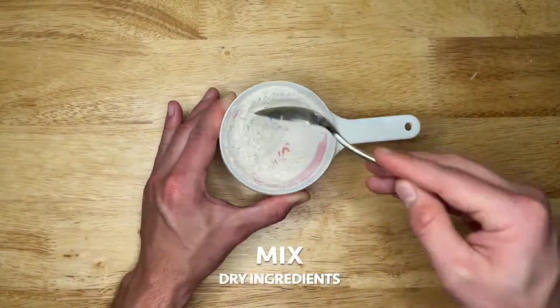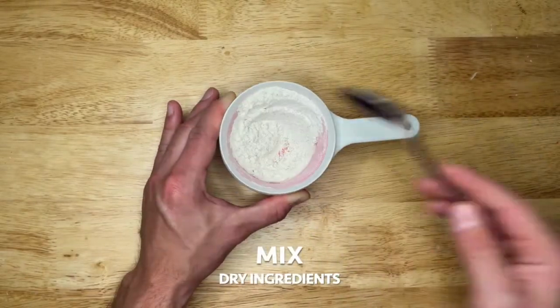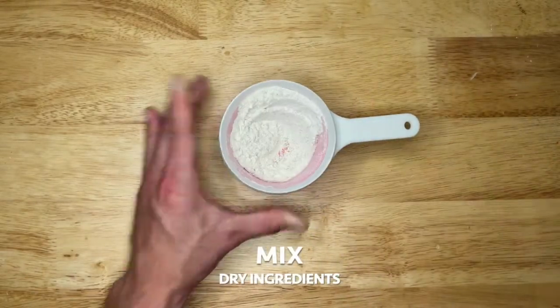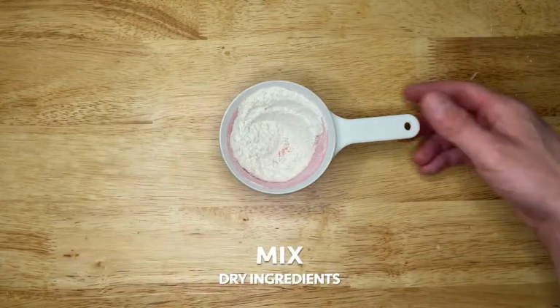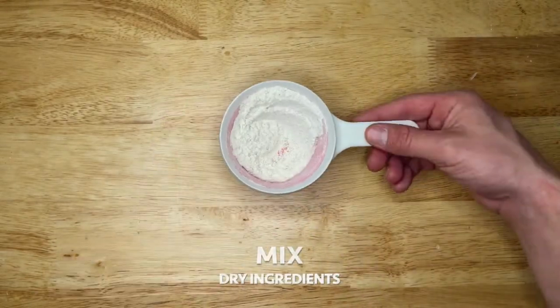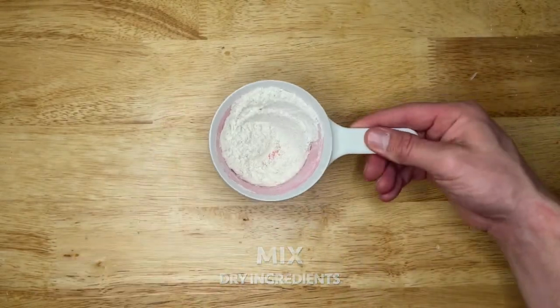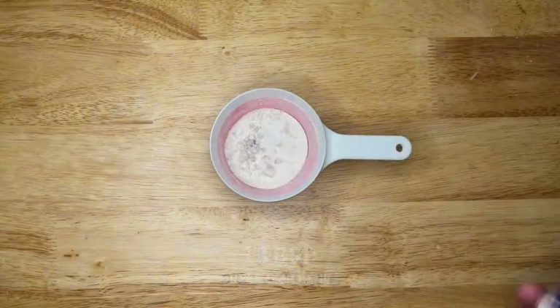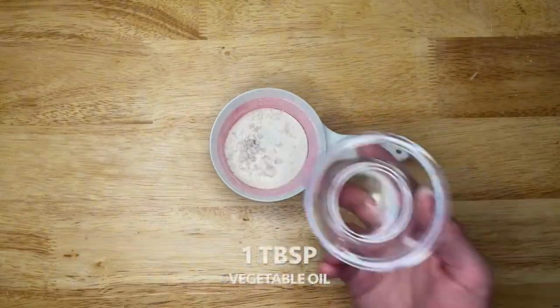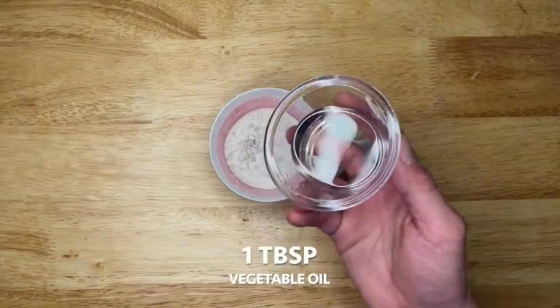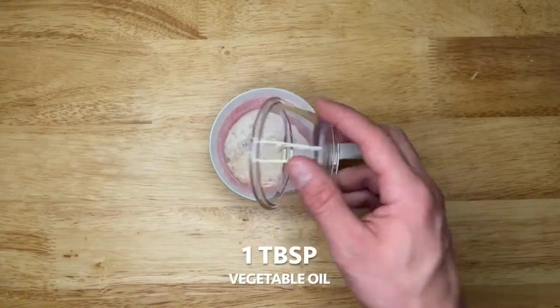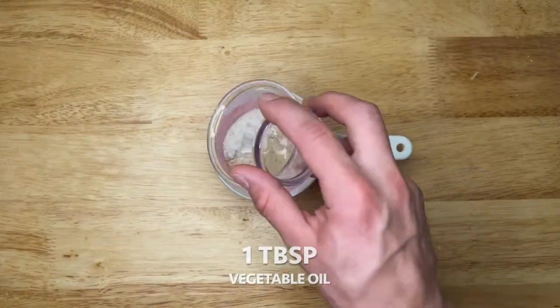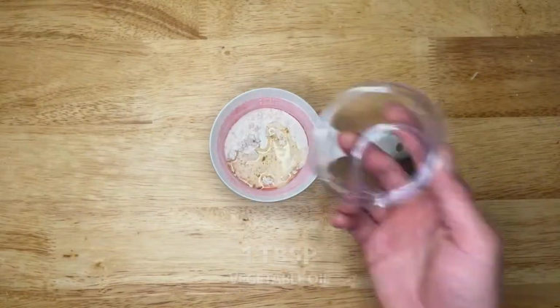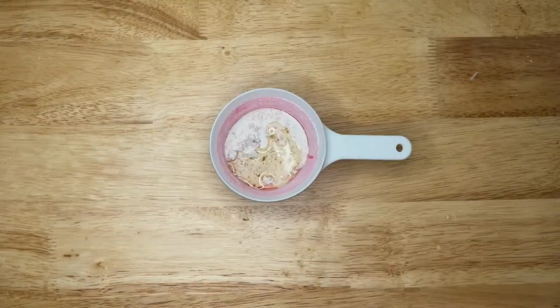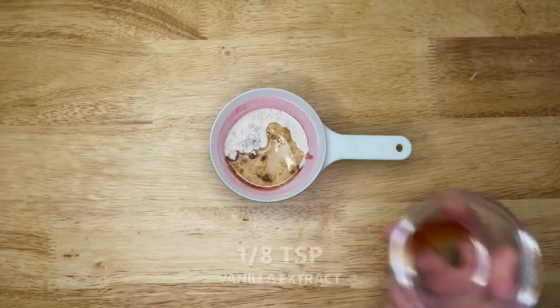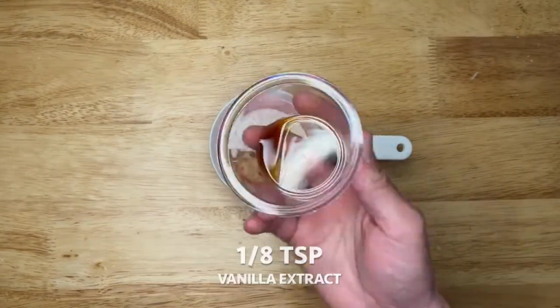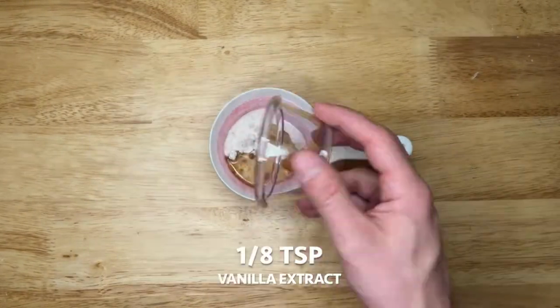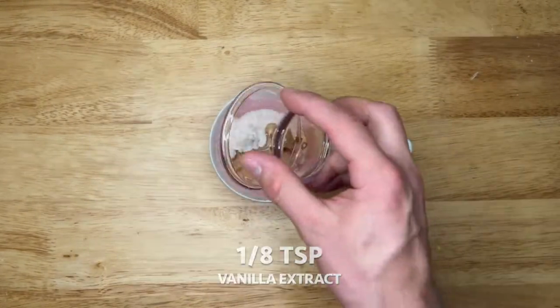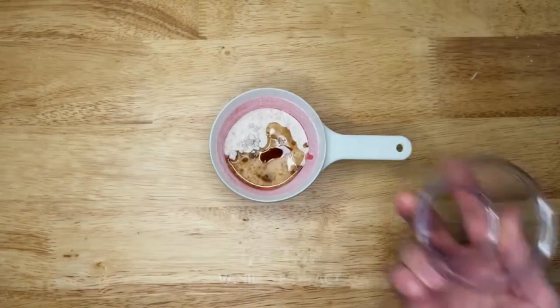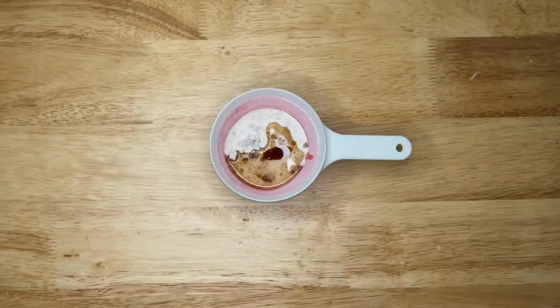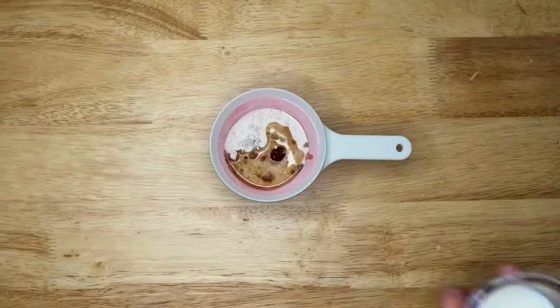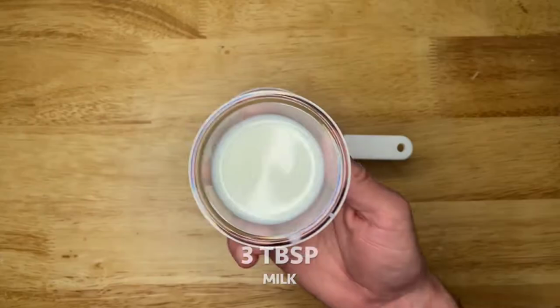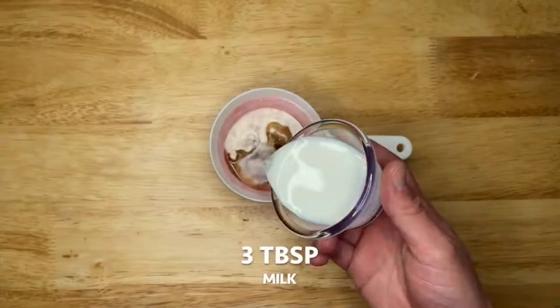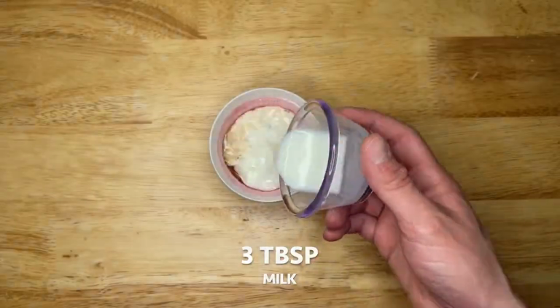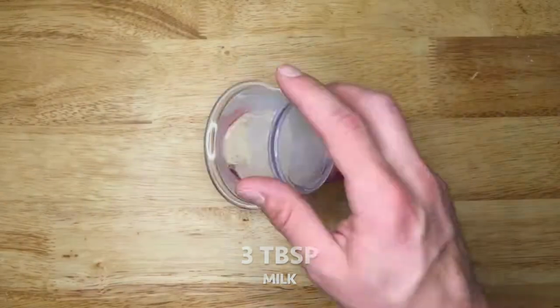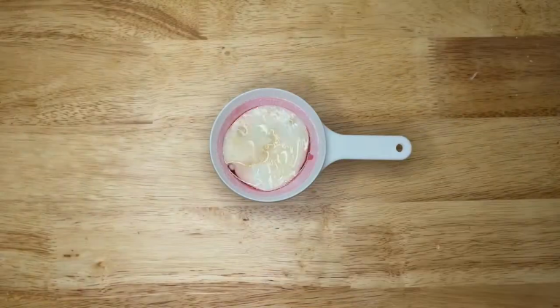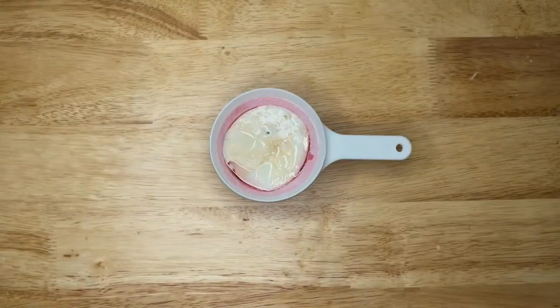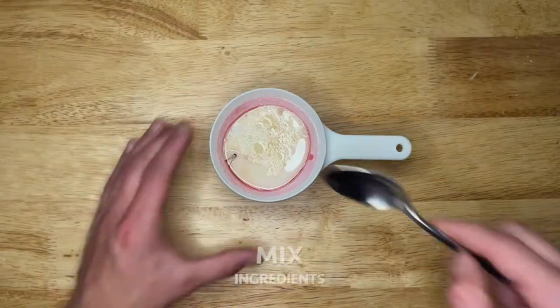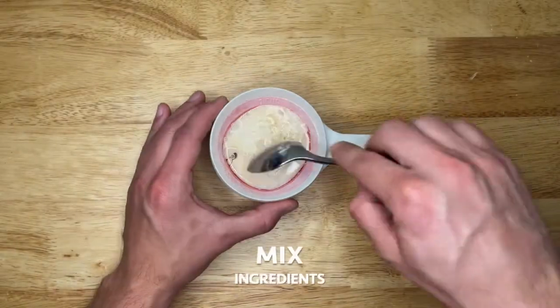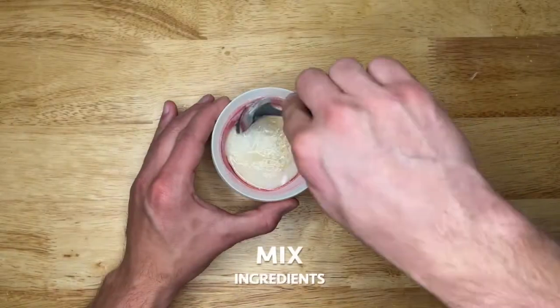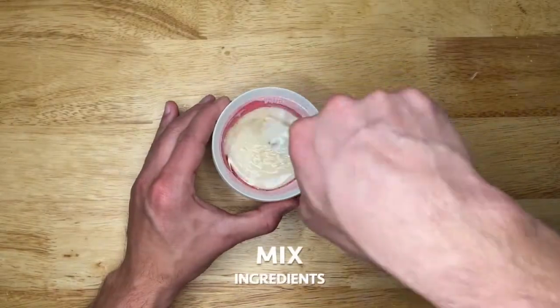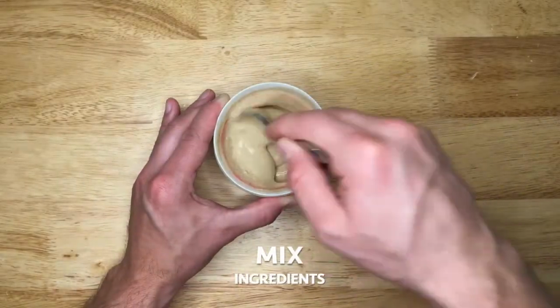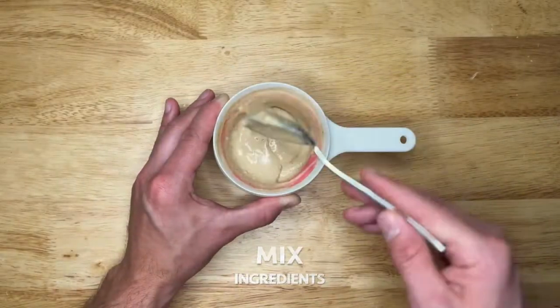Mix the dry ingredients, then add 1 tablespoon of vegetable oil, 1/8 teaspoon of vanilla extract, and 3 tablespoons of milk. Then mix thoroughly.